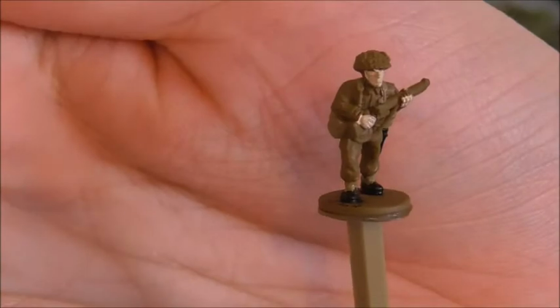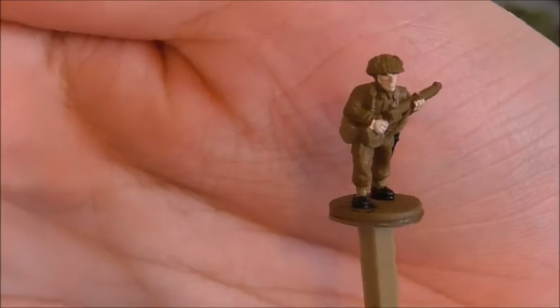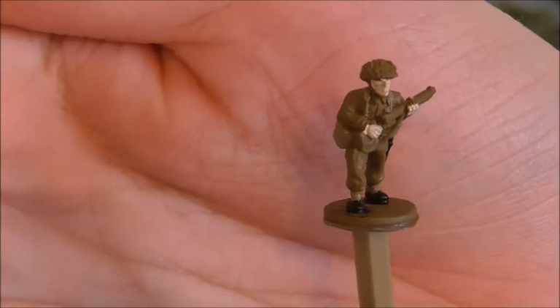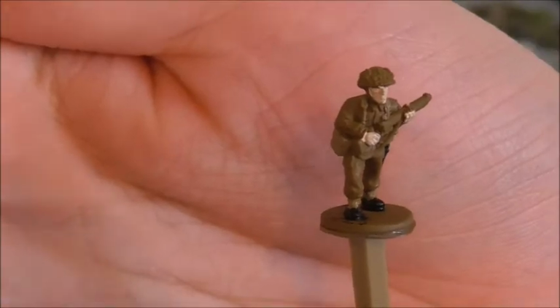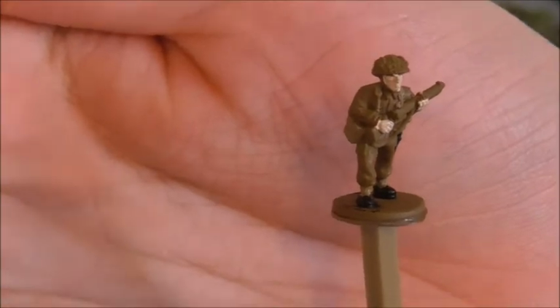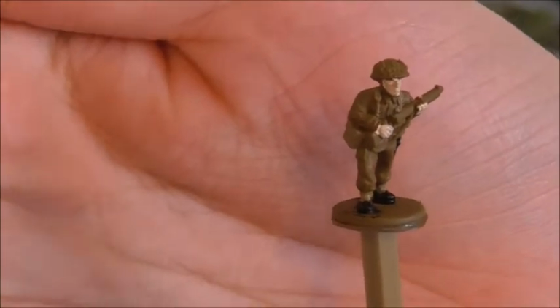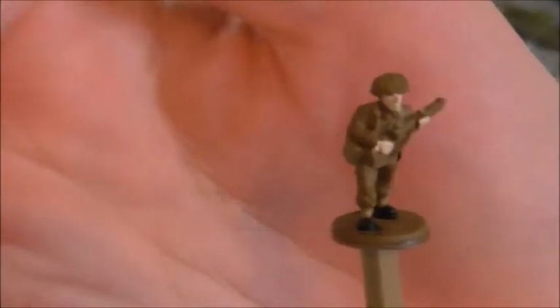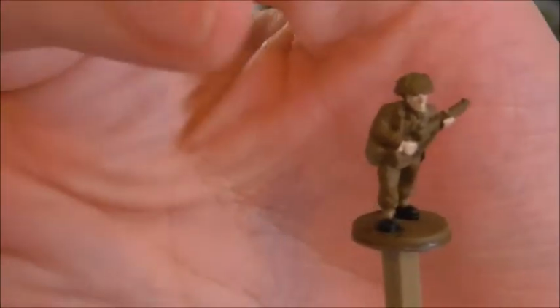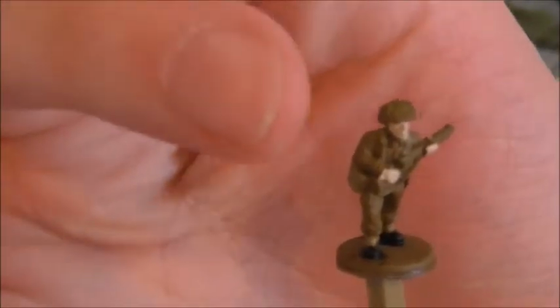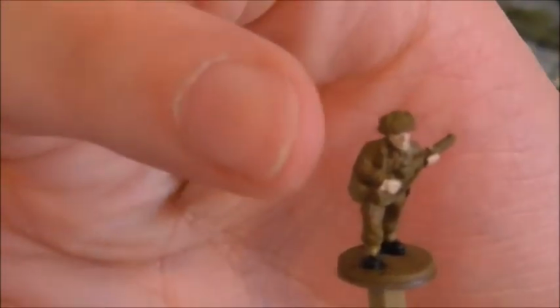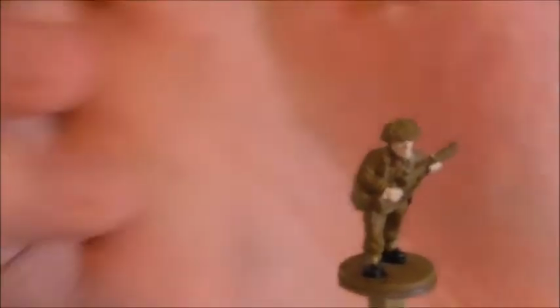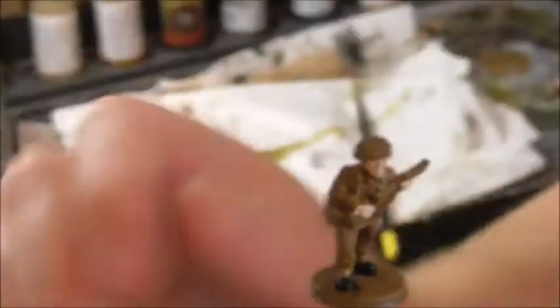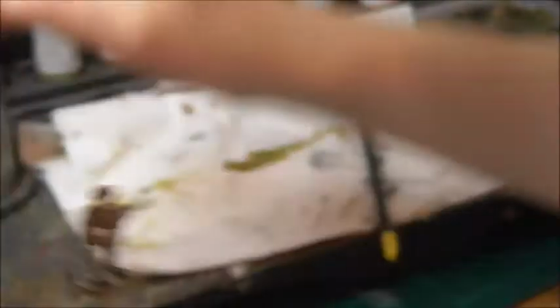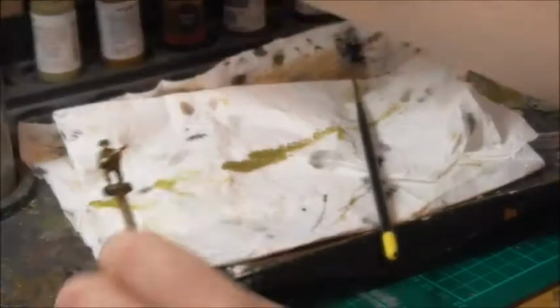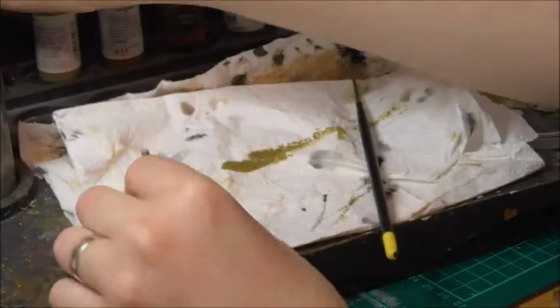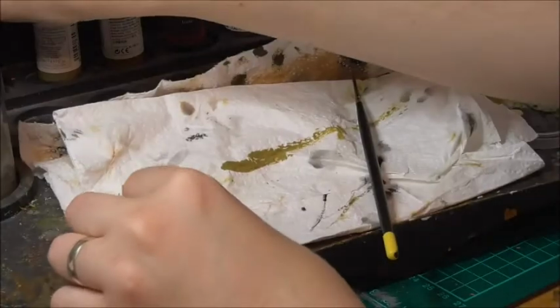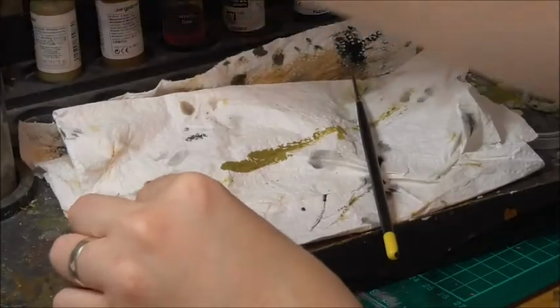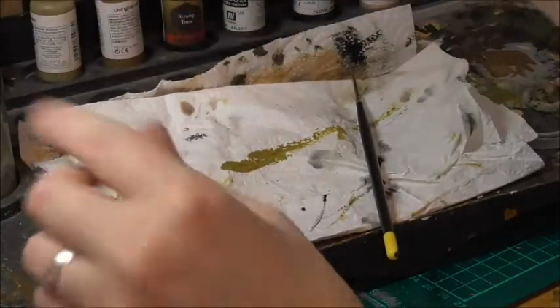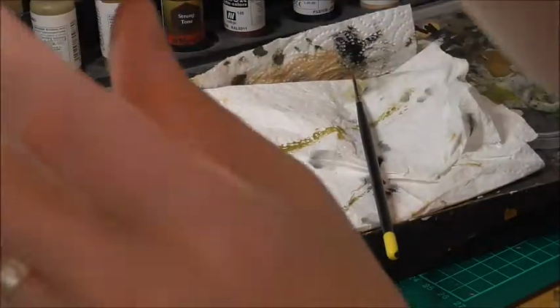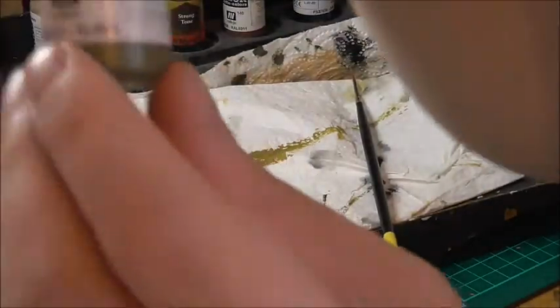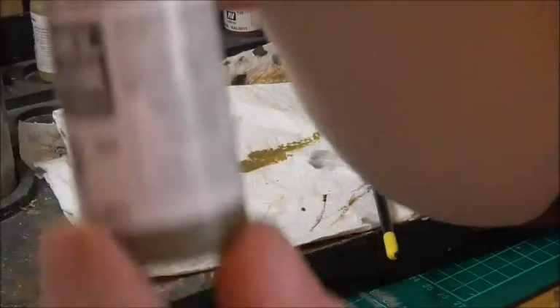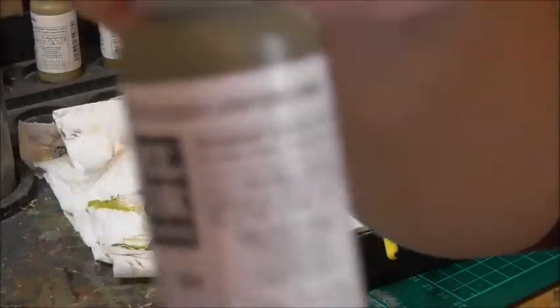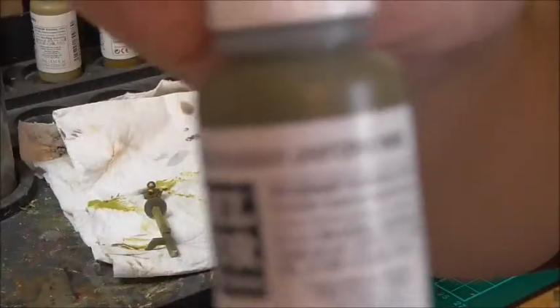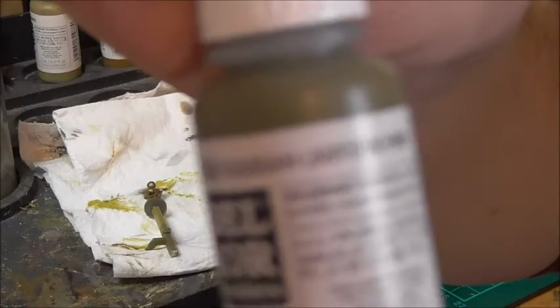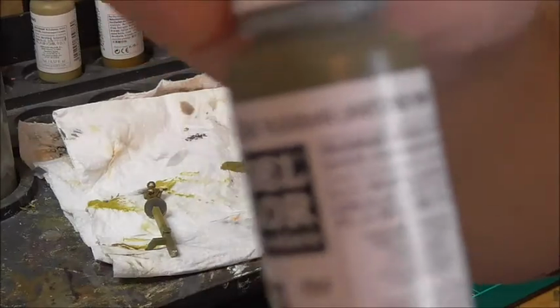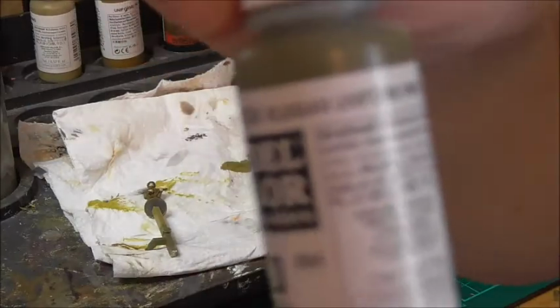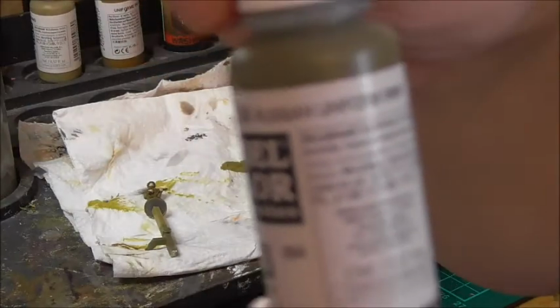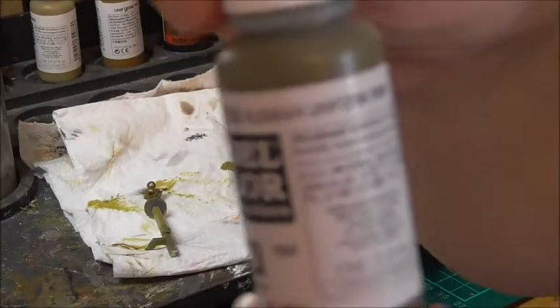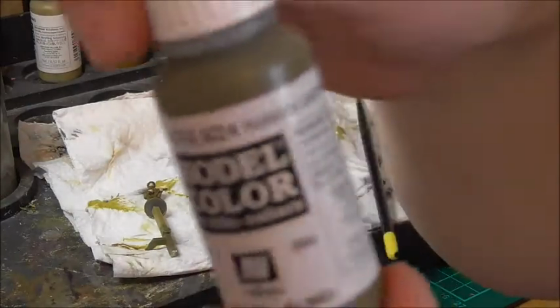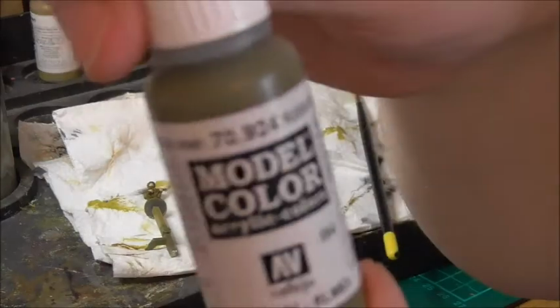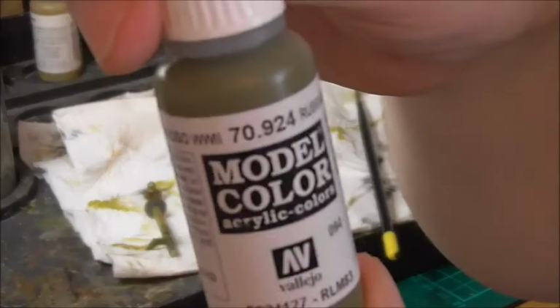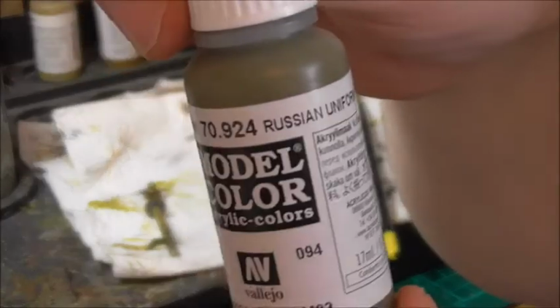The next thing I'm going to do is paint his helmet using Russian uniform World War II.